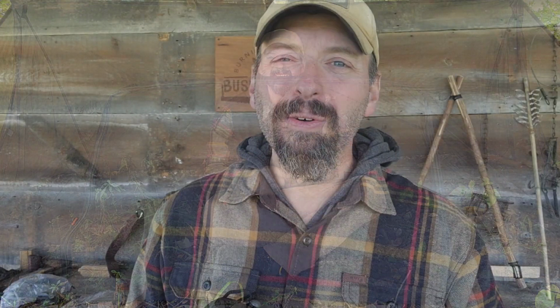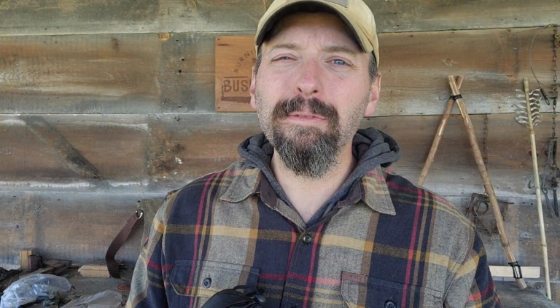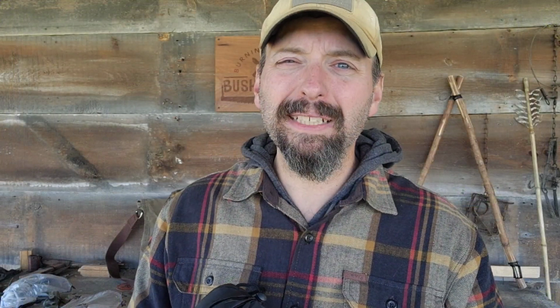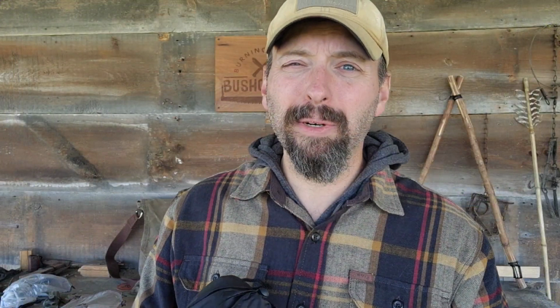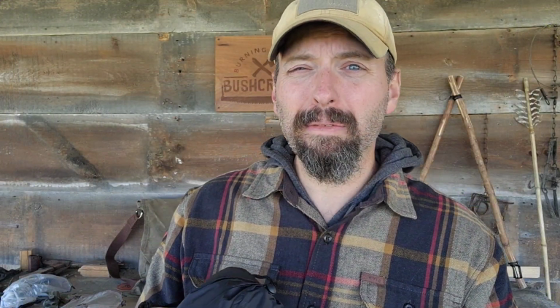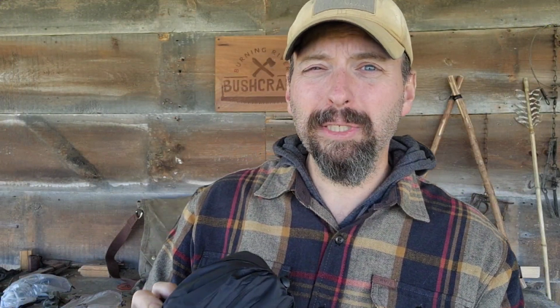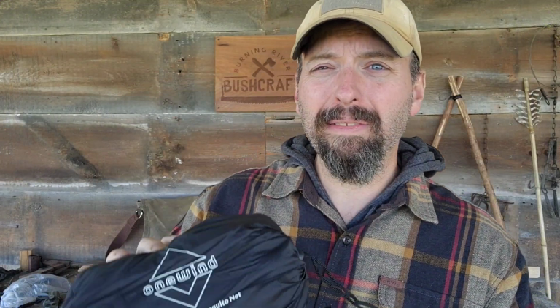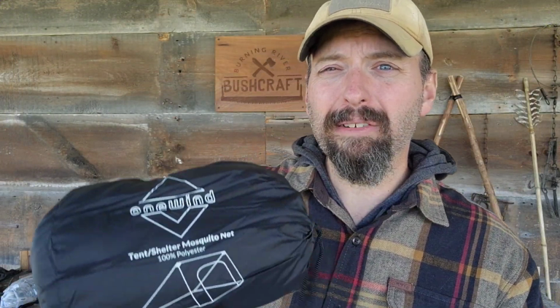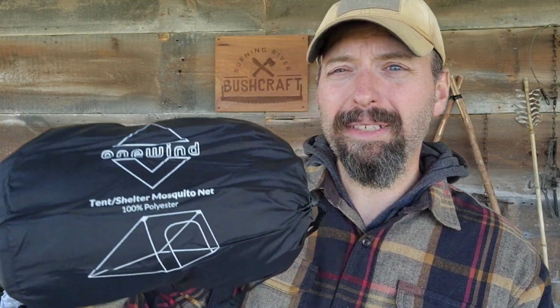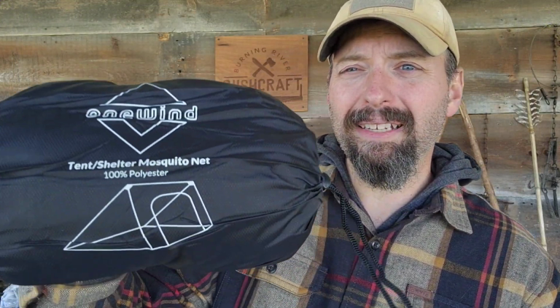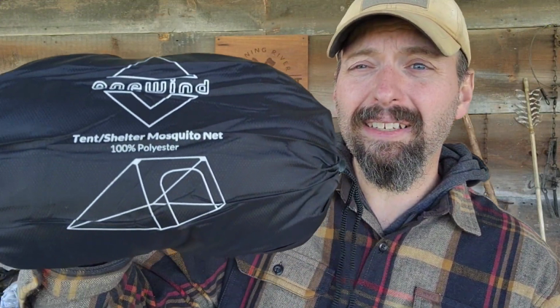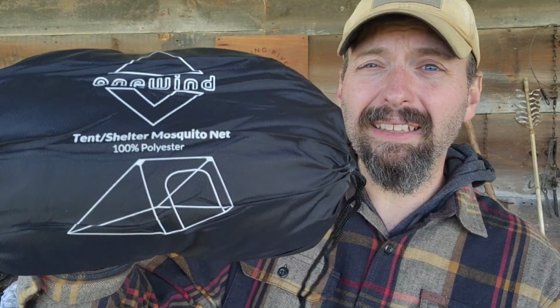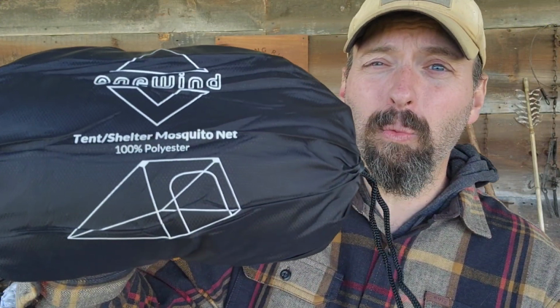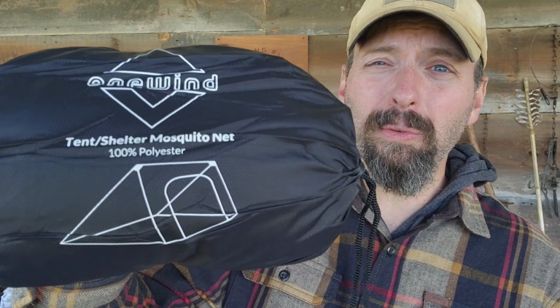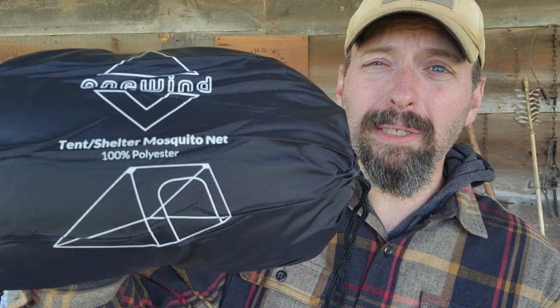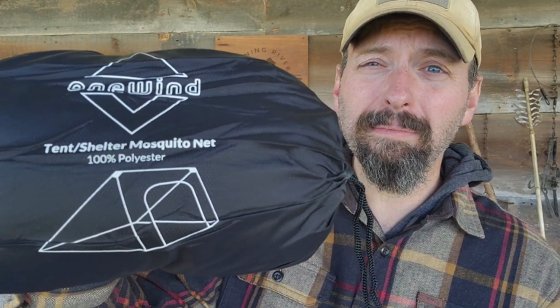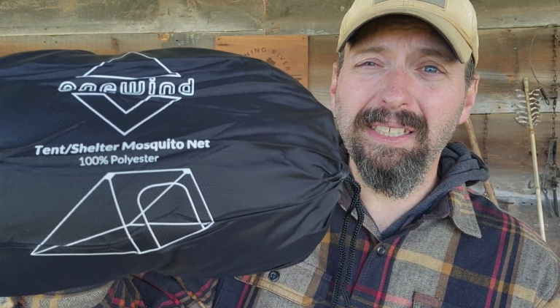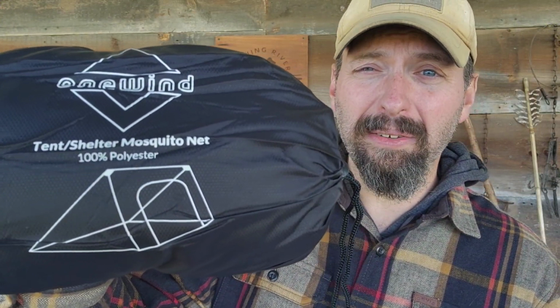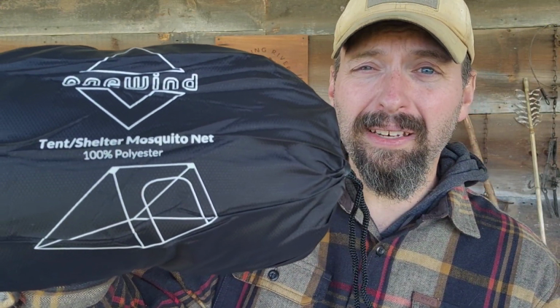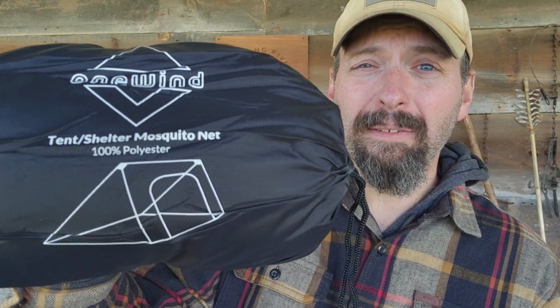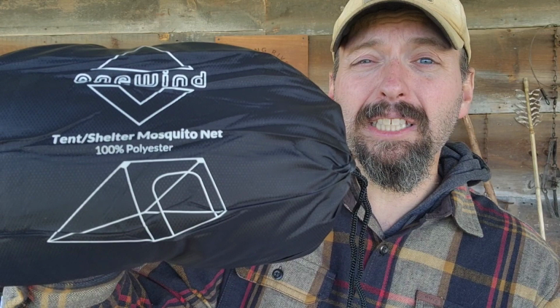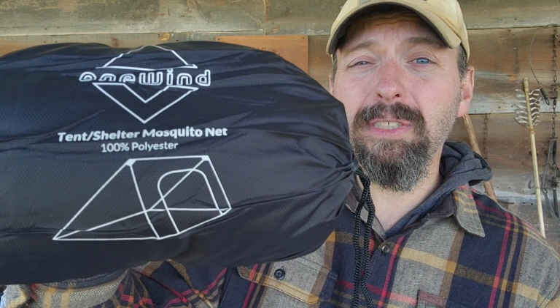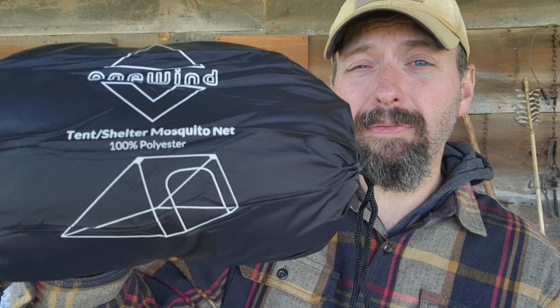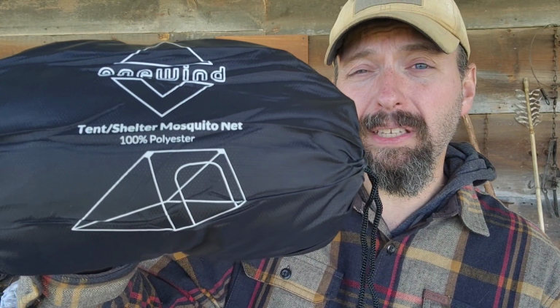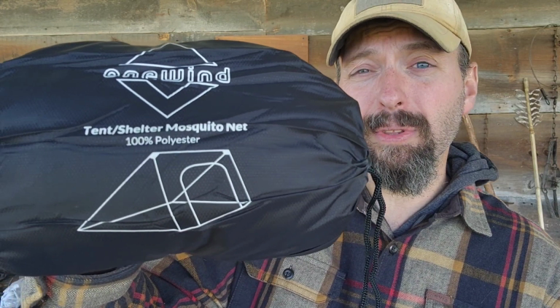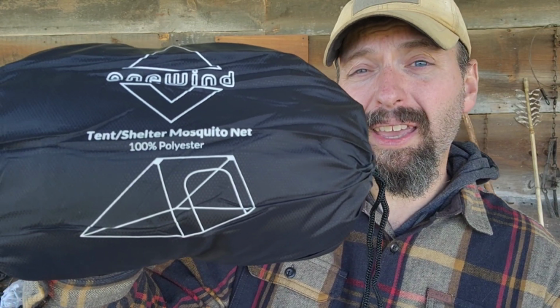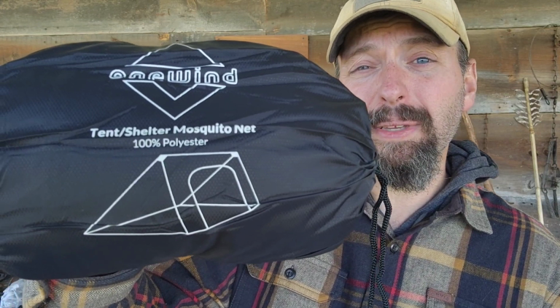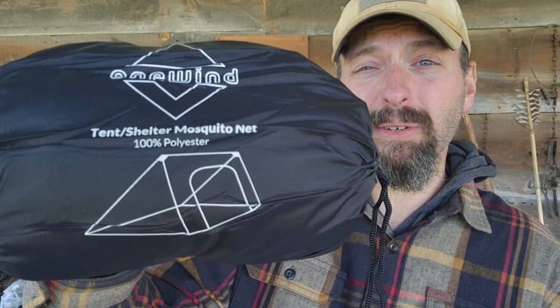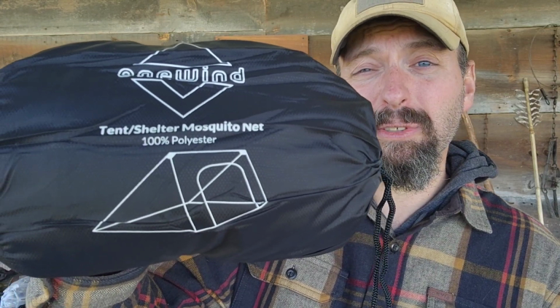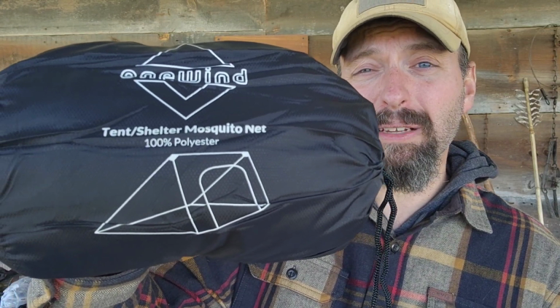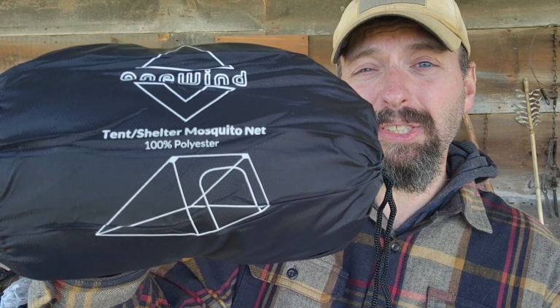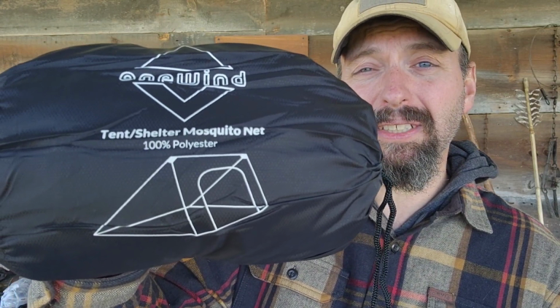Welcome back to Burning River Bushcraft. Today we're going to be taking a look at the One Wind Mosquito Net made specifically for the camping or survival shelter.